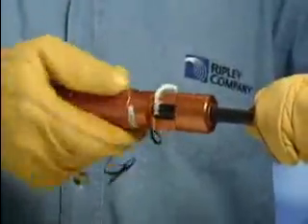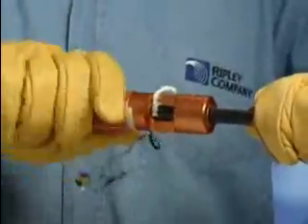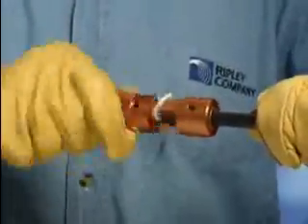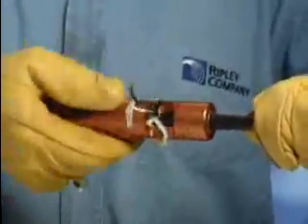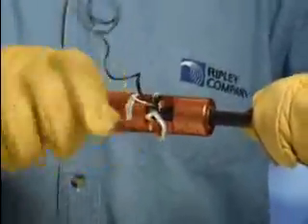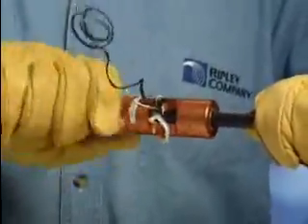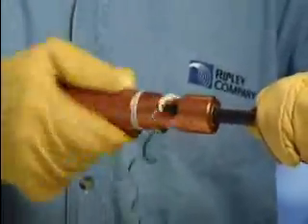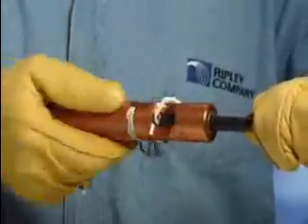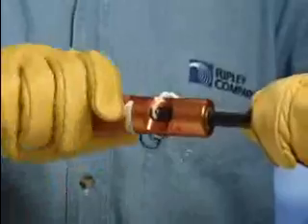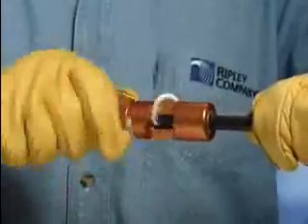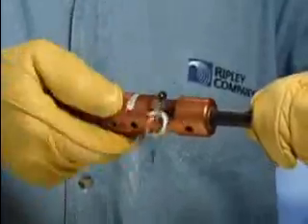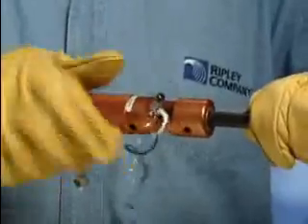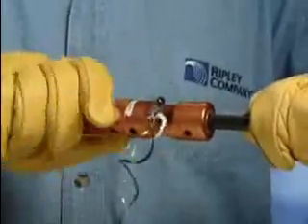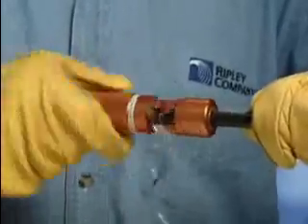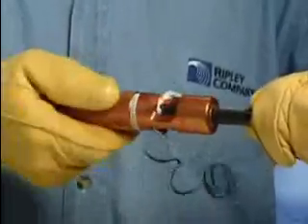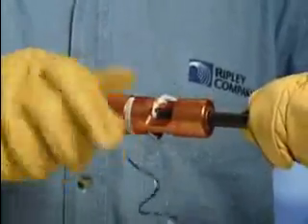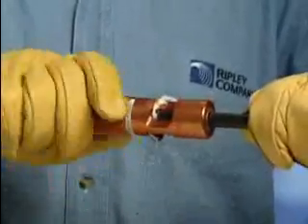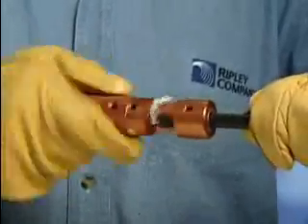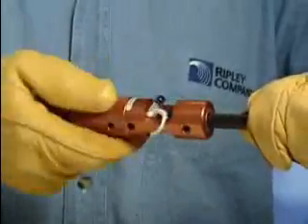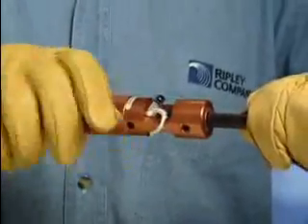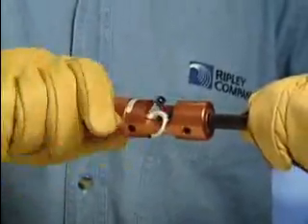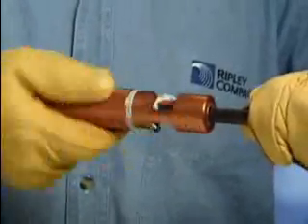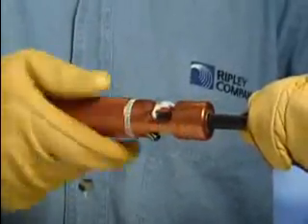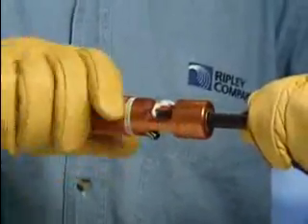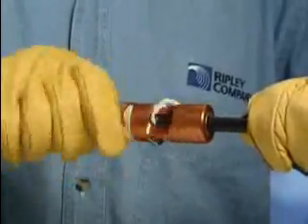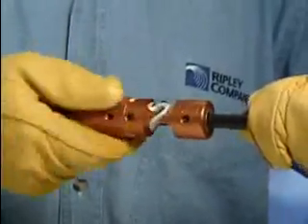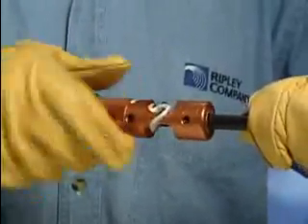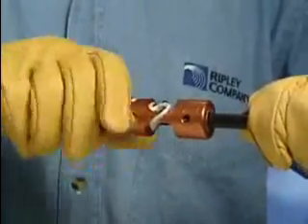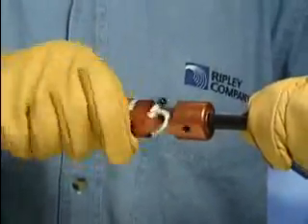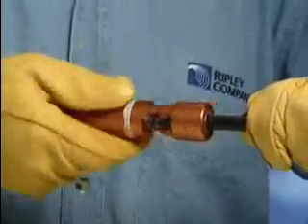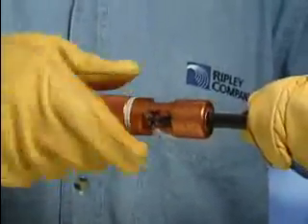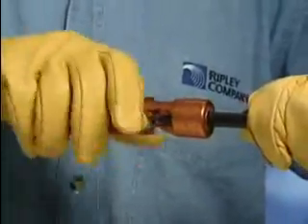To core, turn the tool clockwise until the CST reaches the built-in predetermined stop.